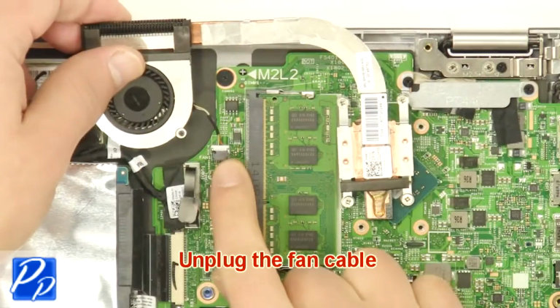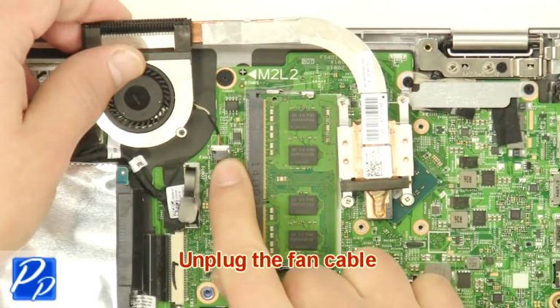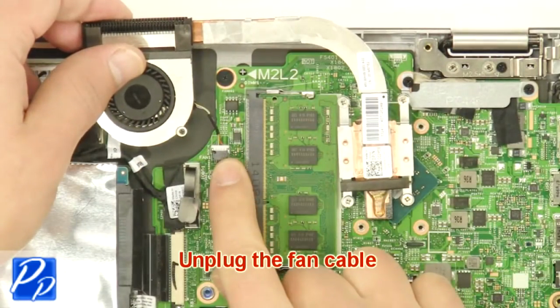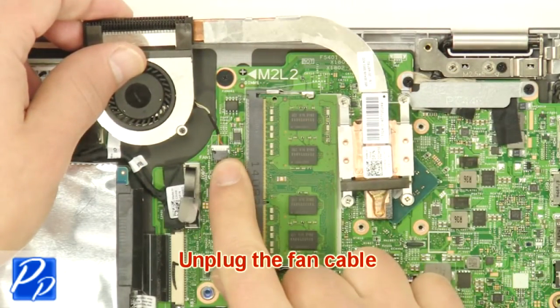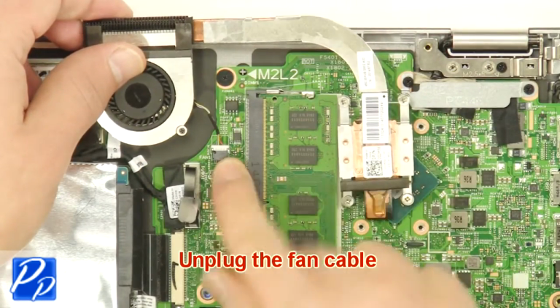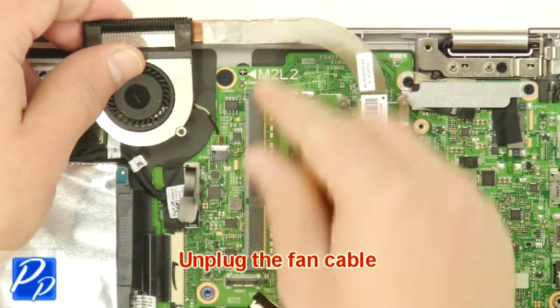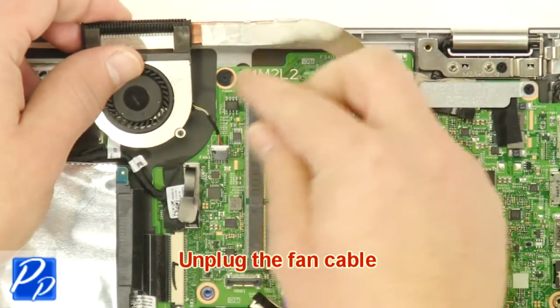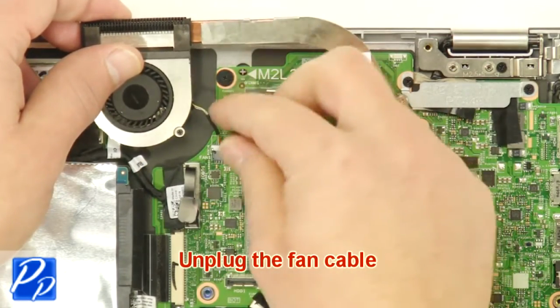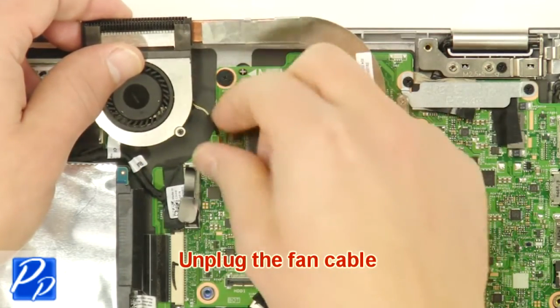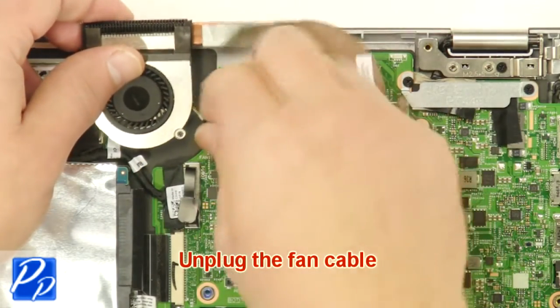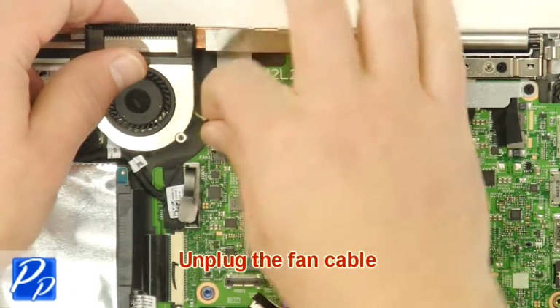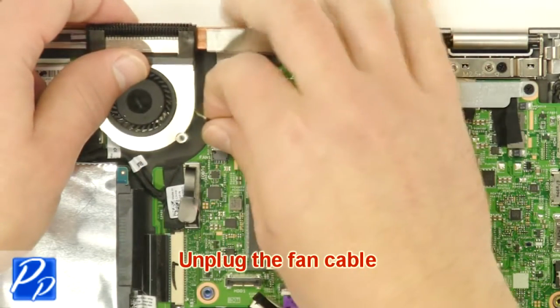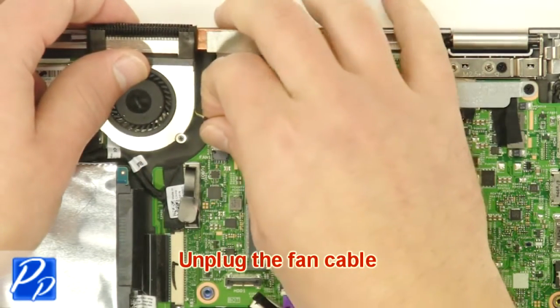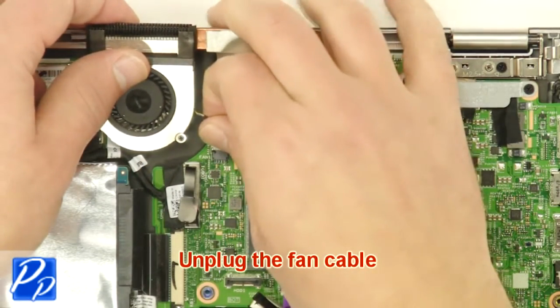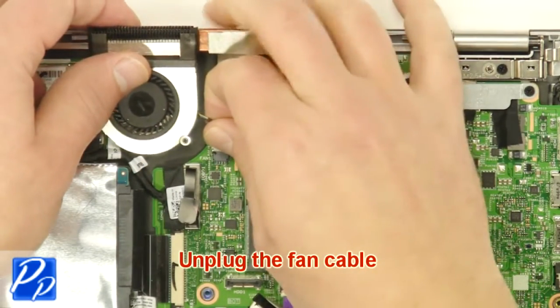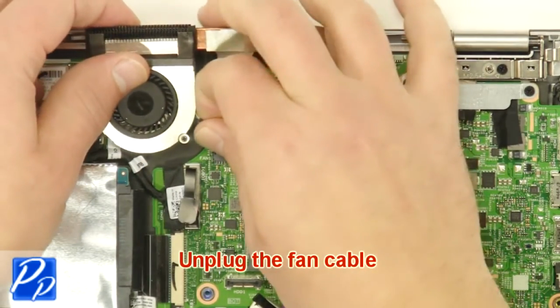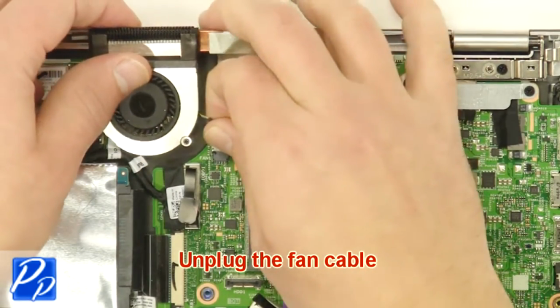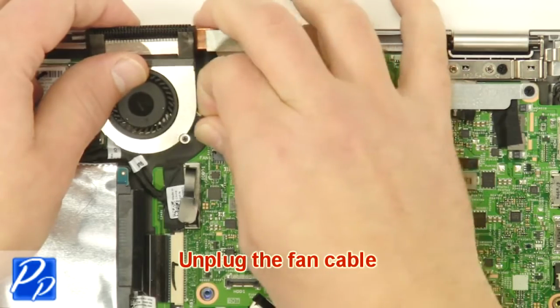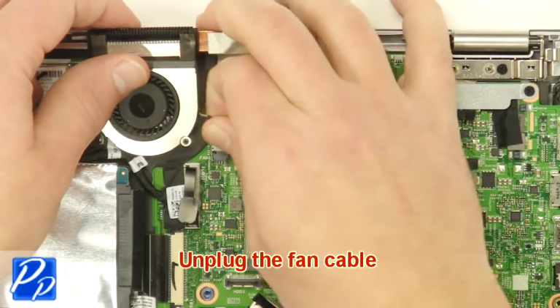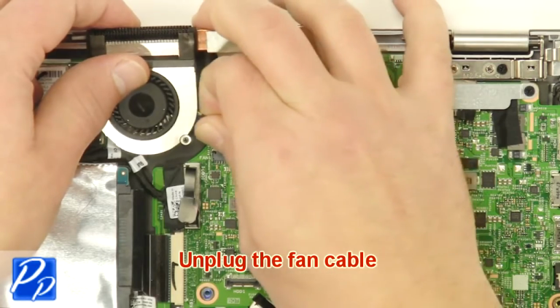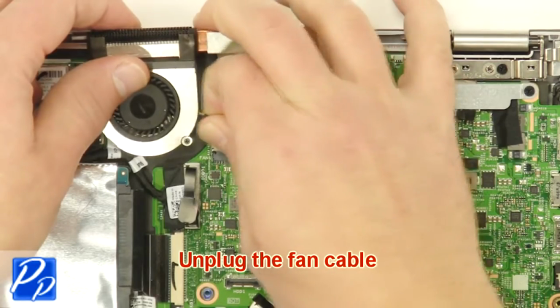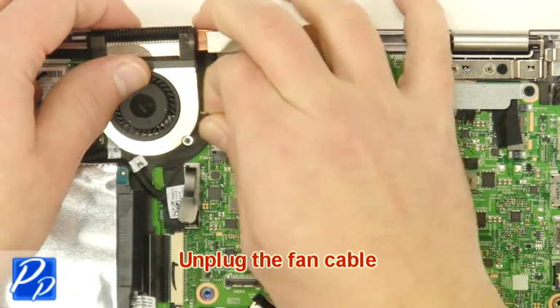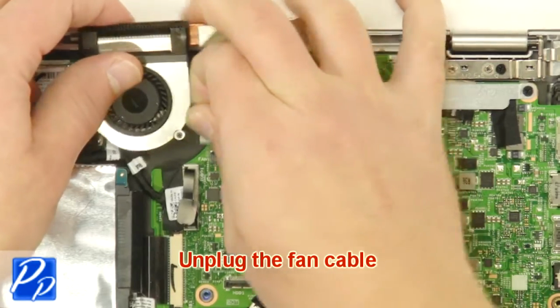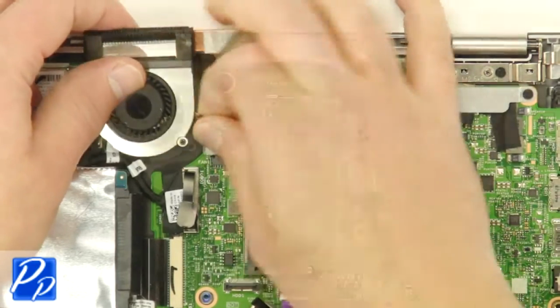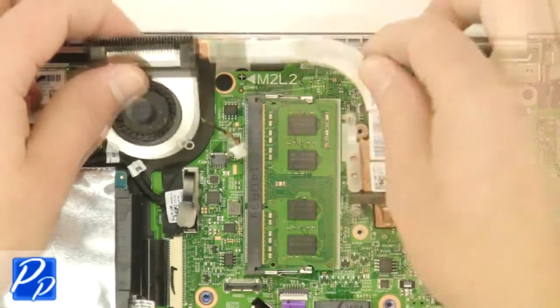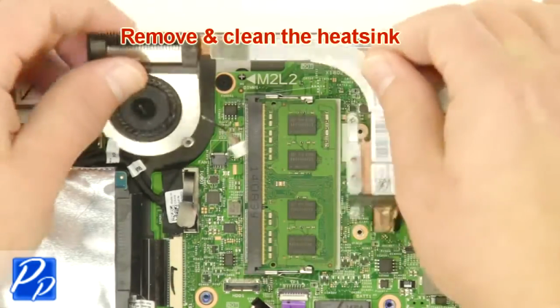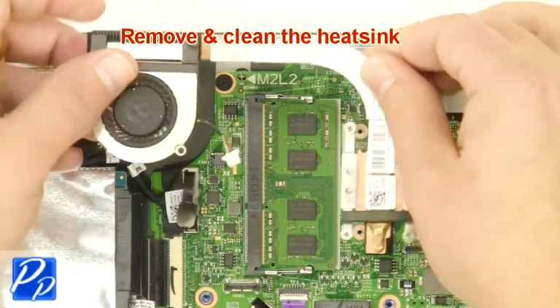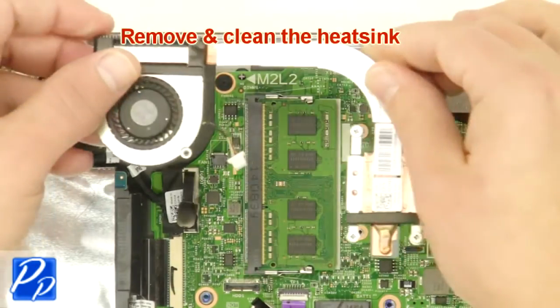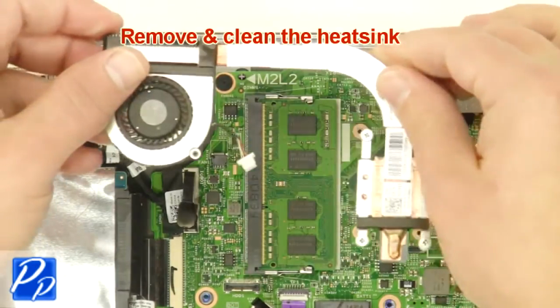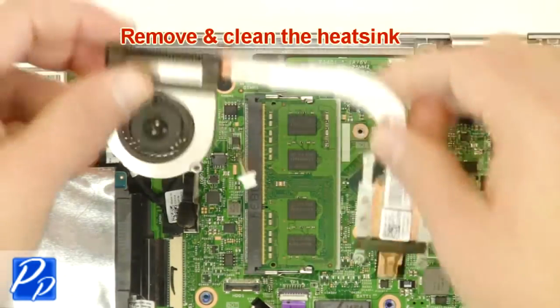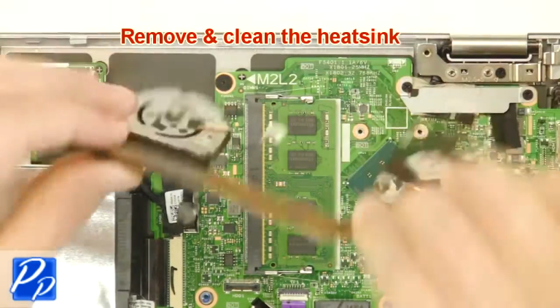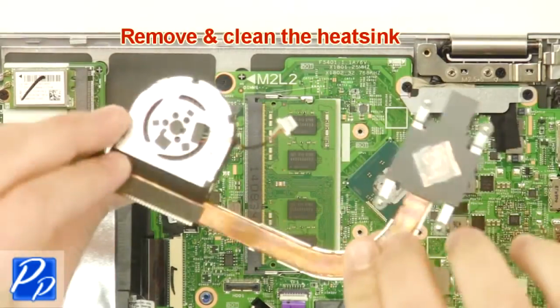Unplug the fan cable. Remove and clean the heatsink.